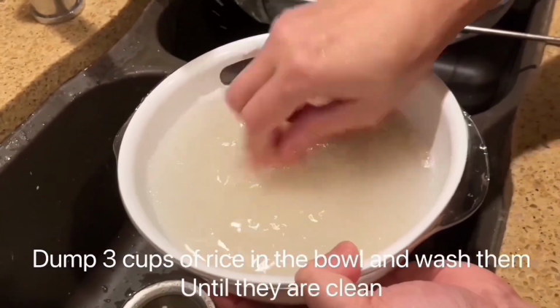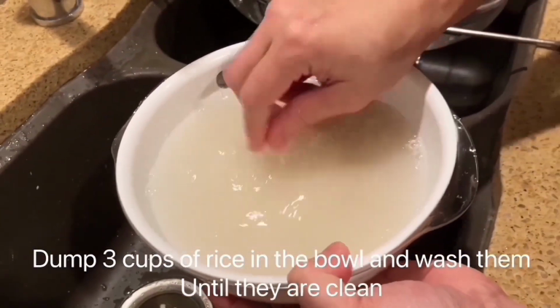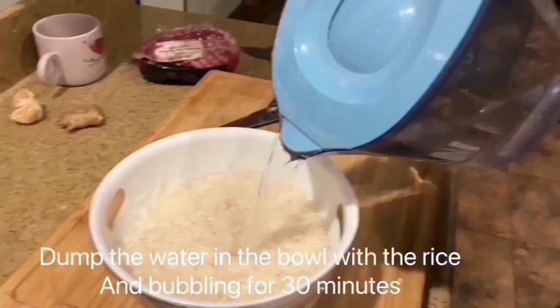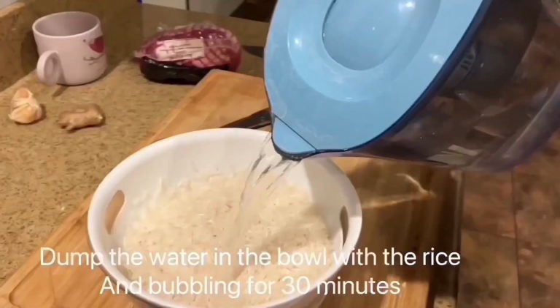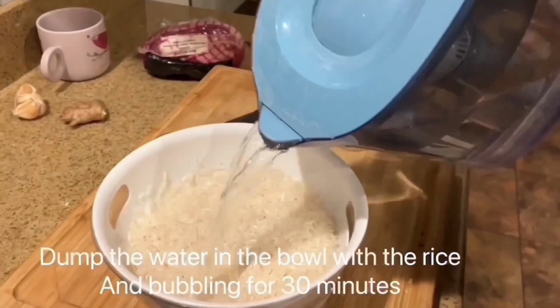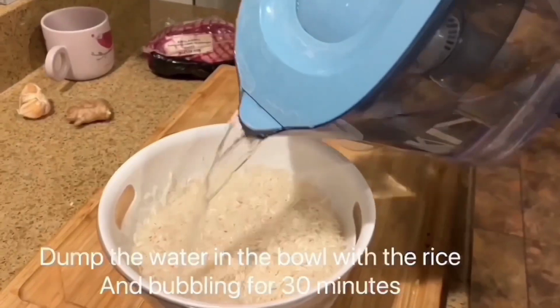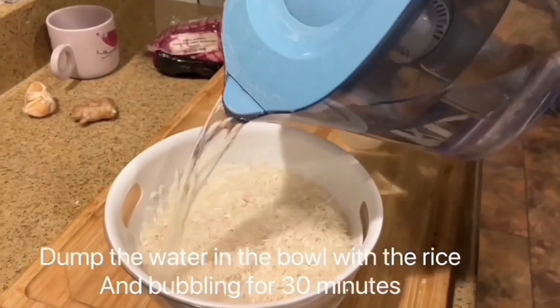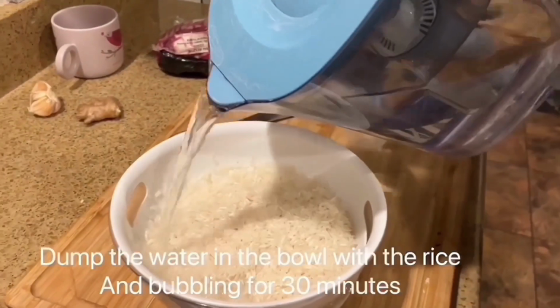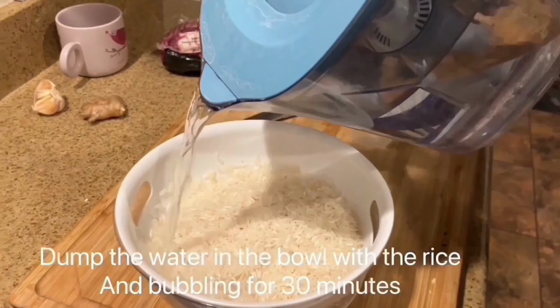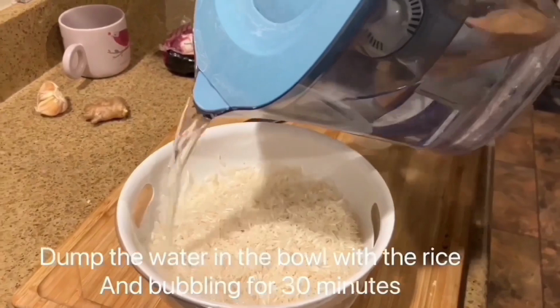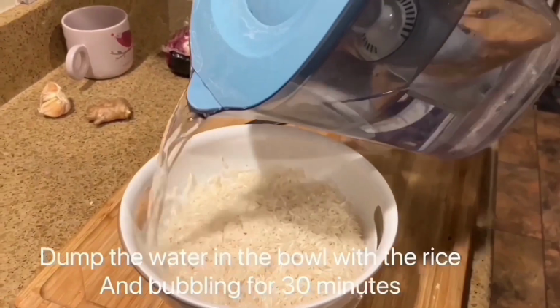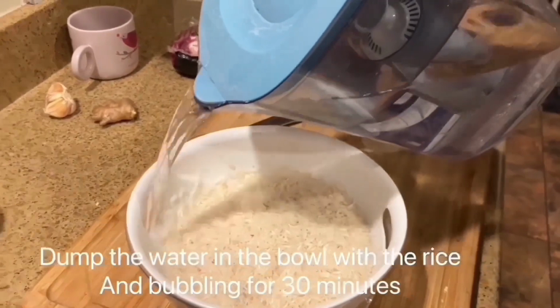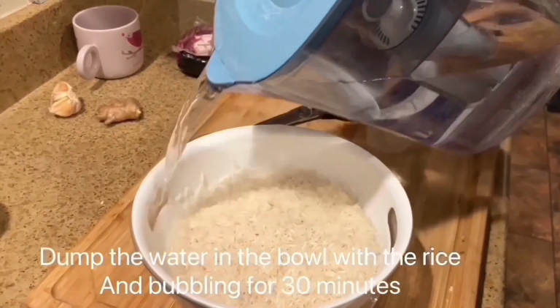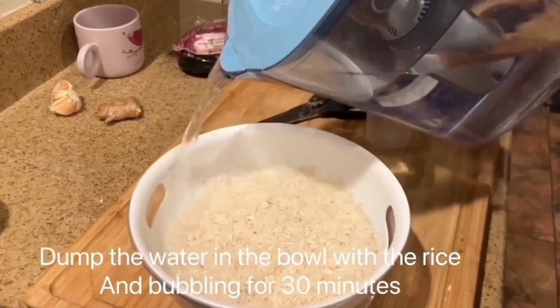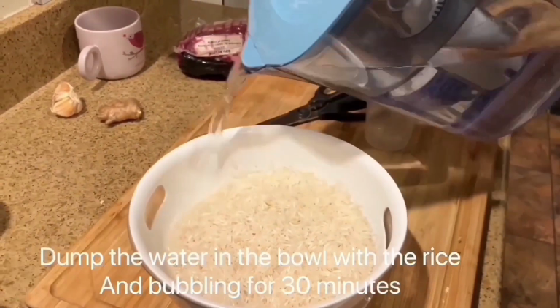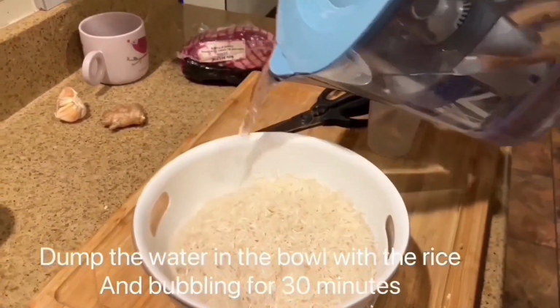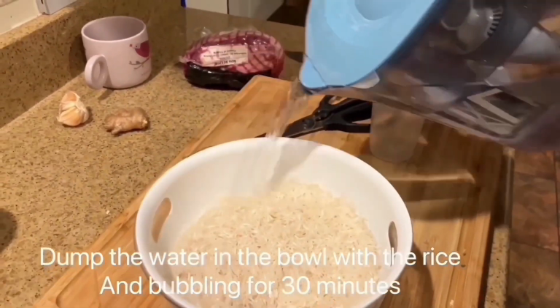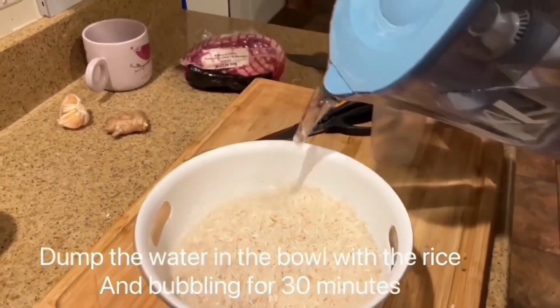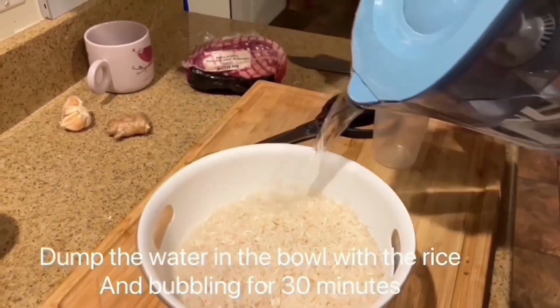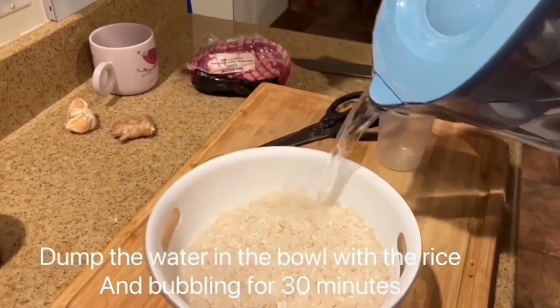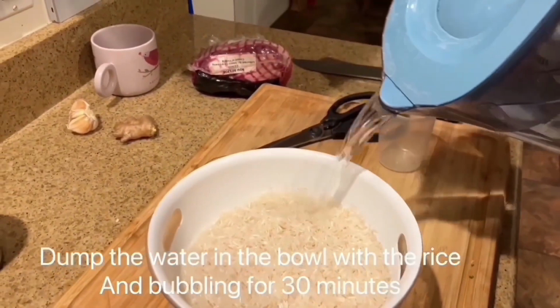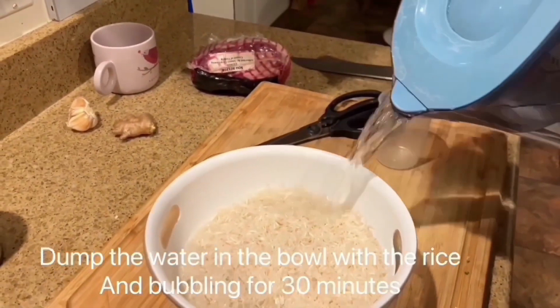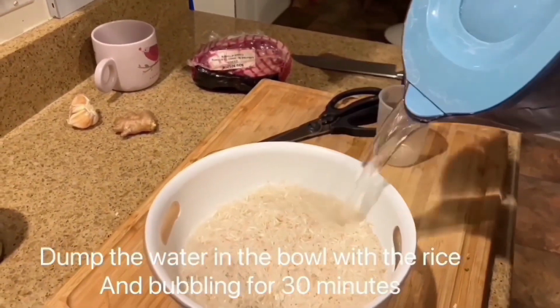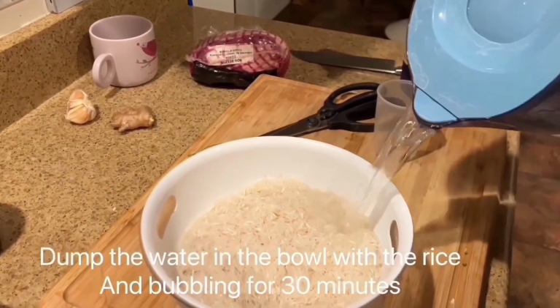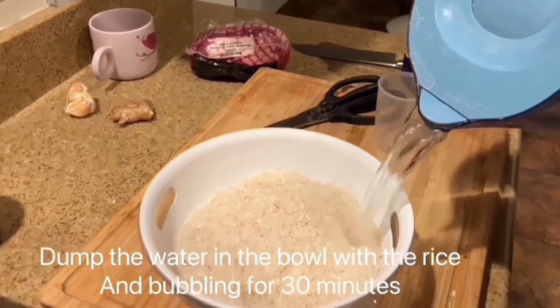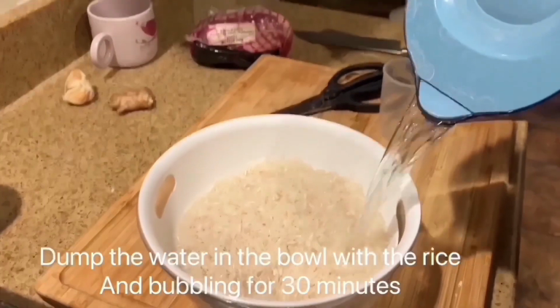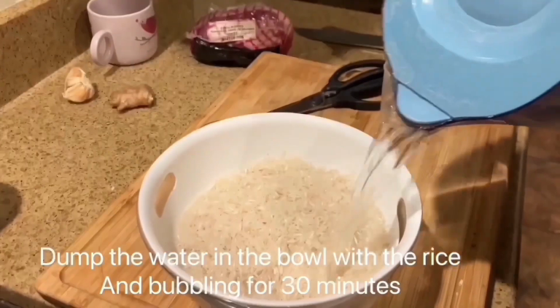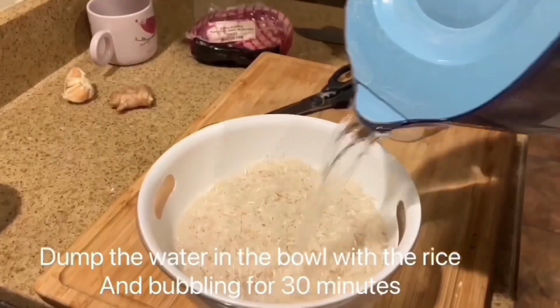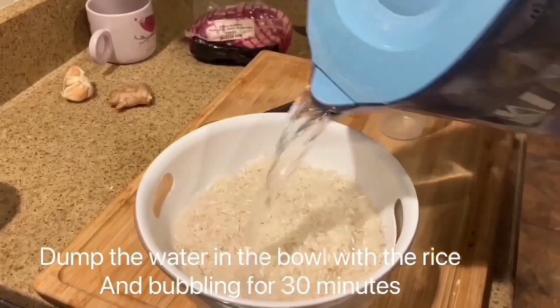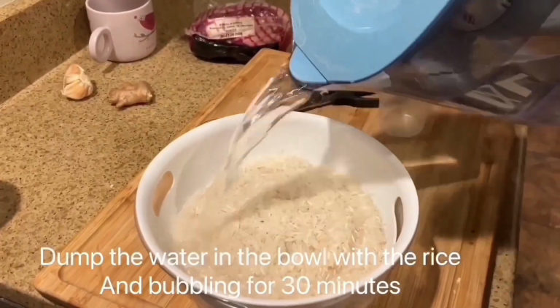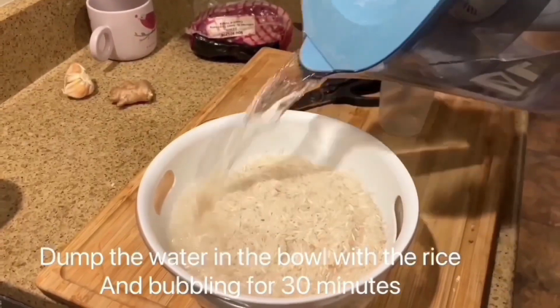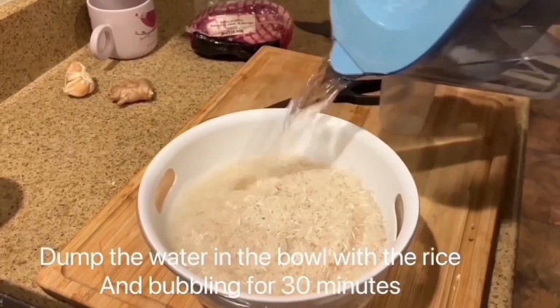Dump the water in the bowl with the rice and let it soak for 30 minutes.